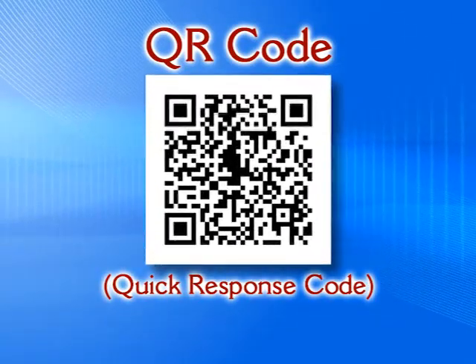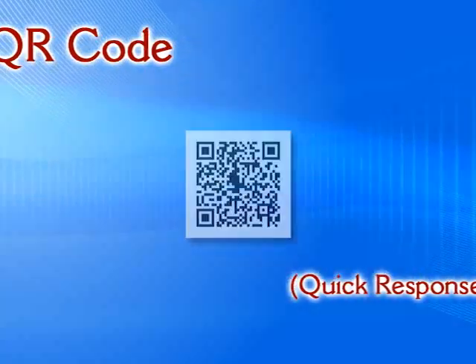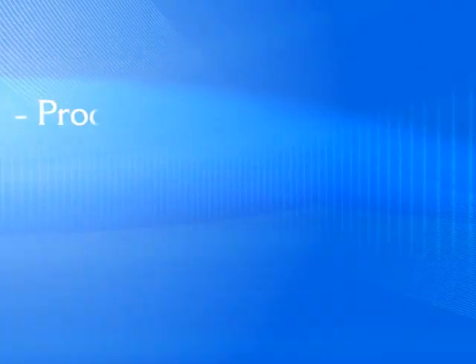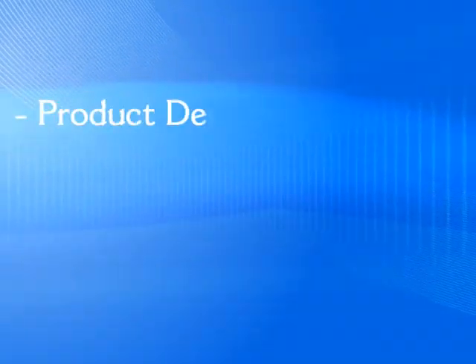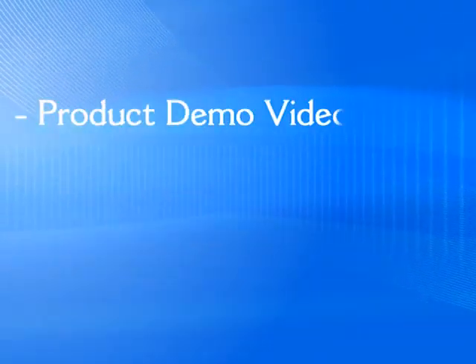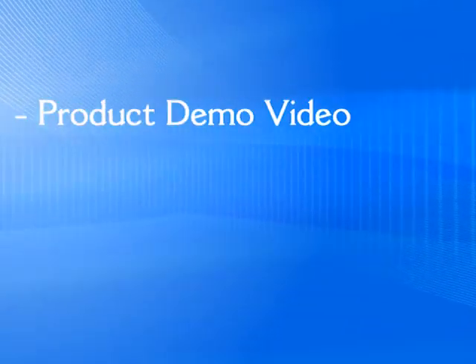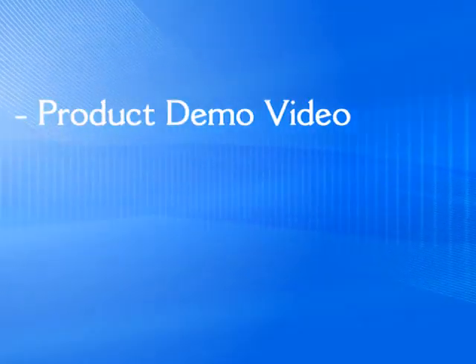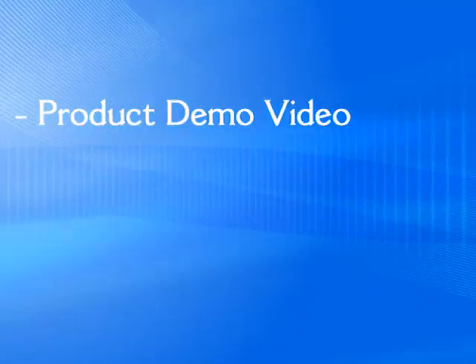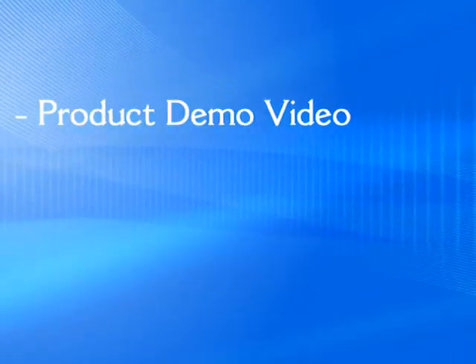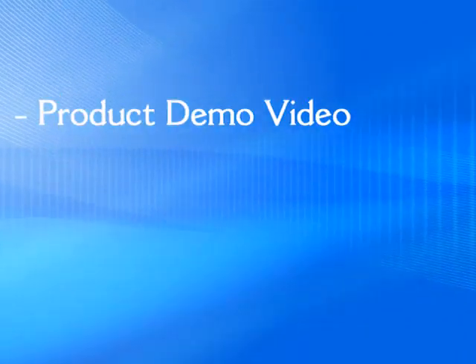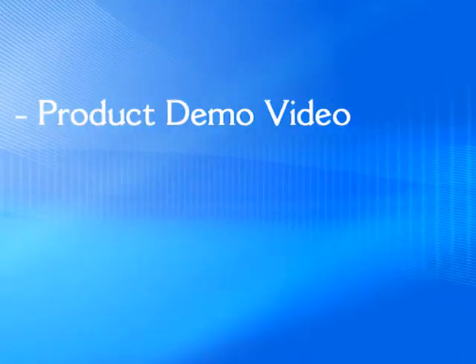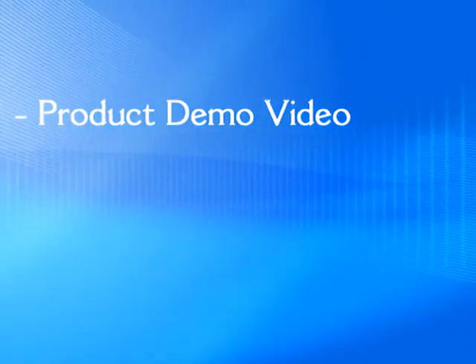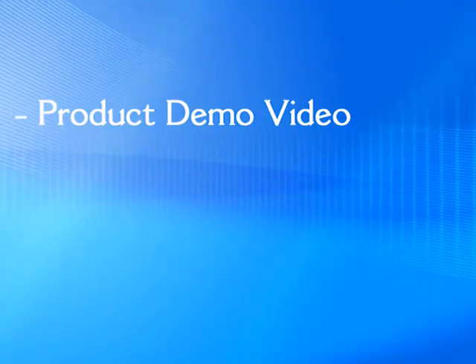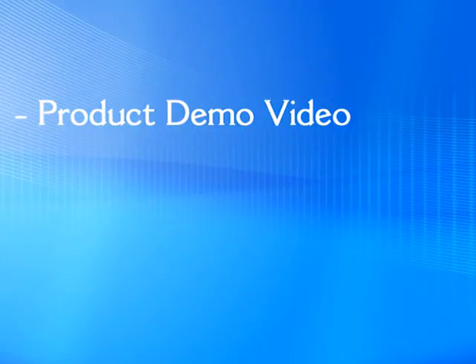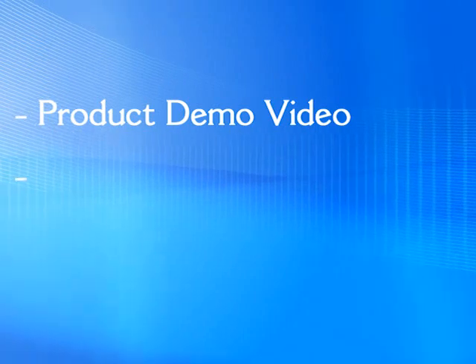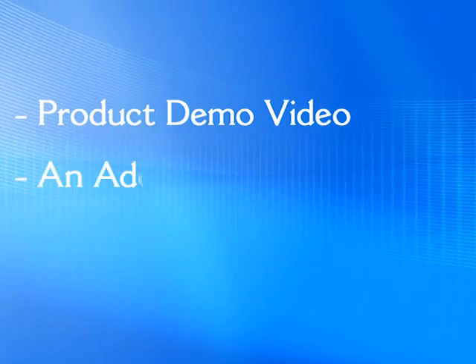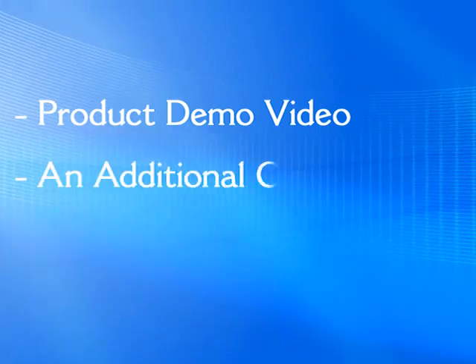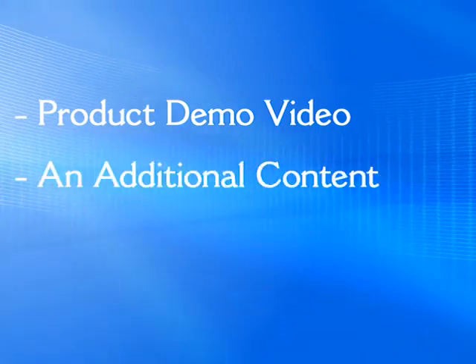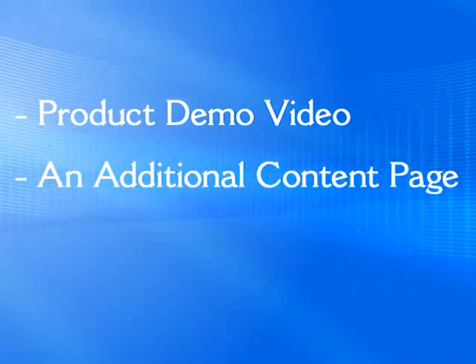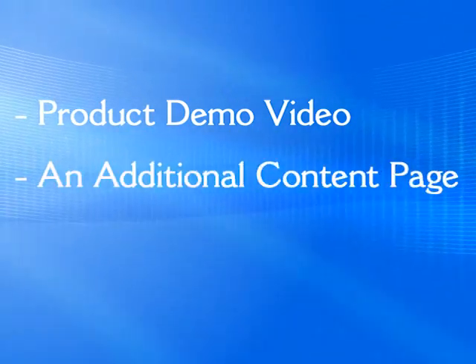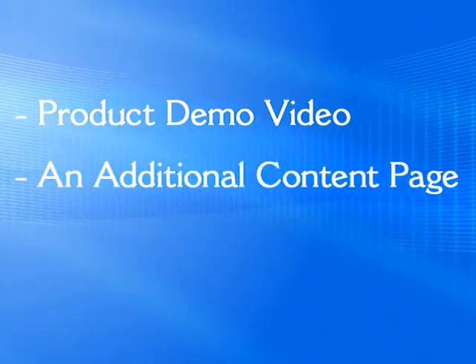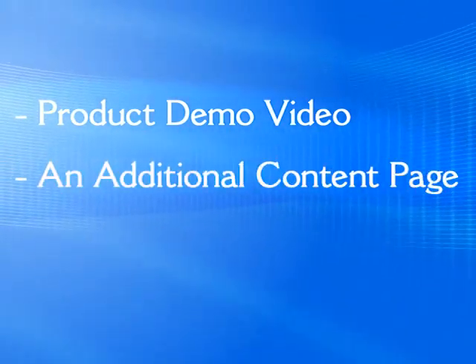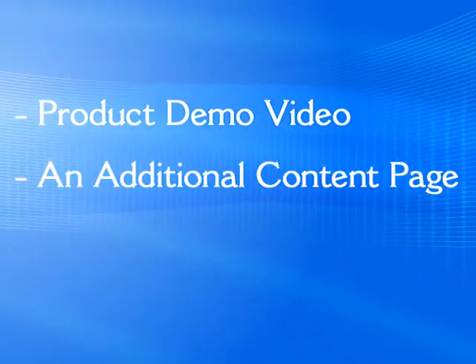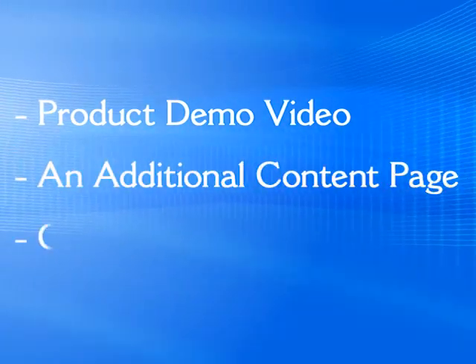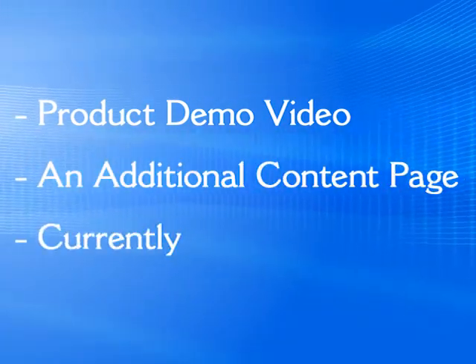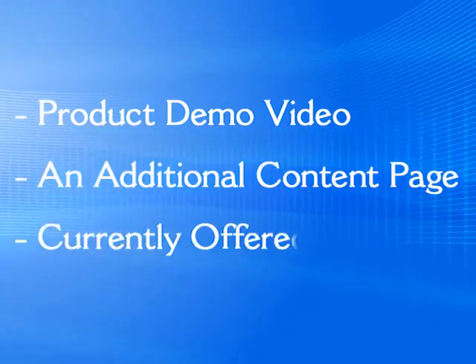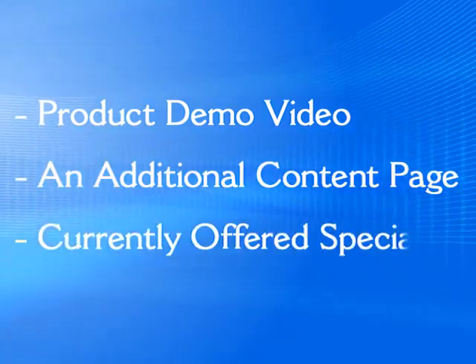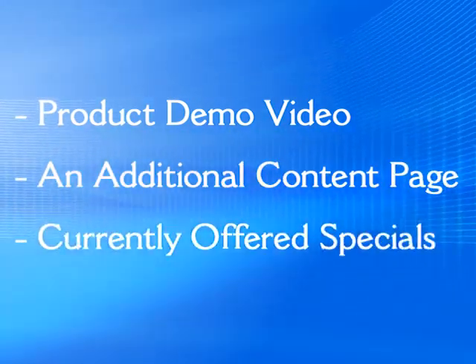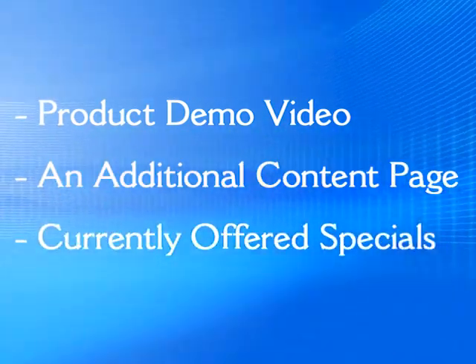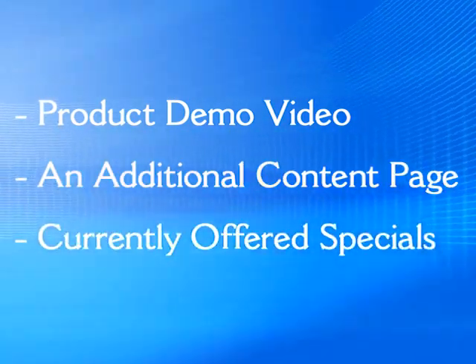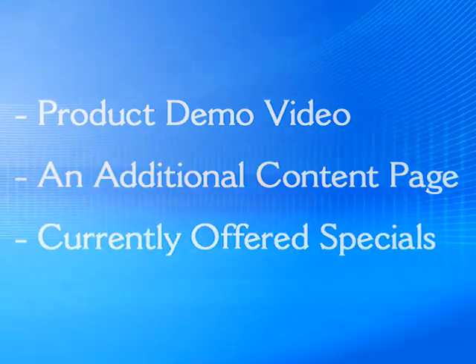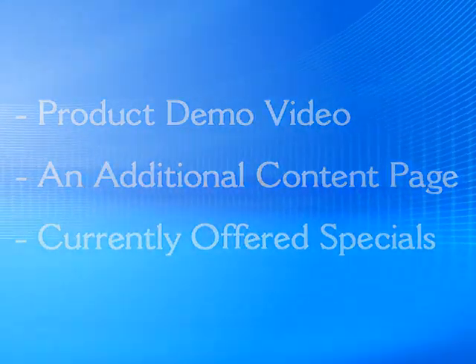It could be a product demo video, an additional content page, or a currently offered special.